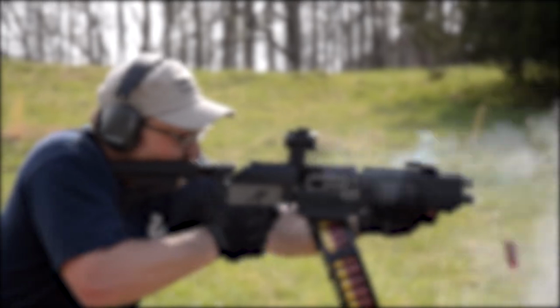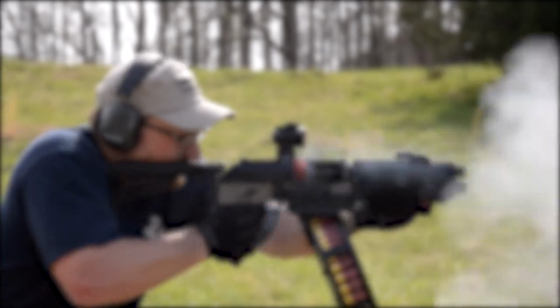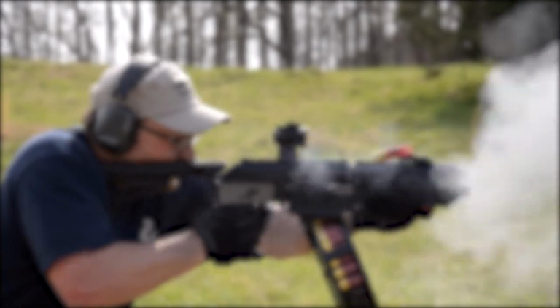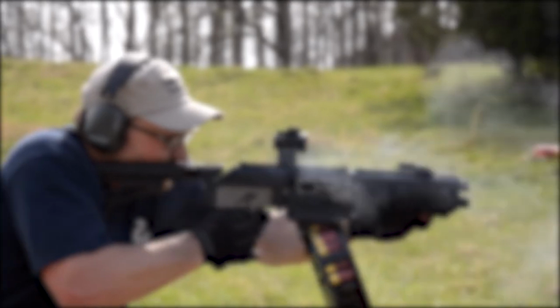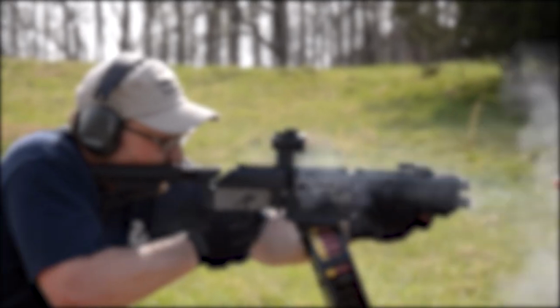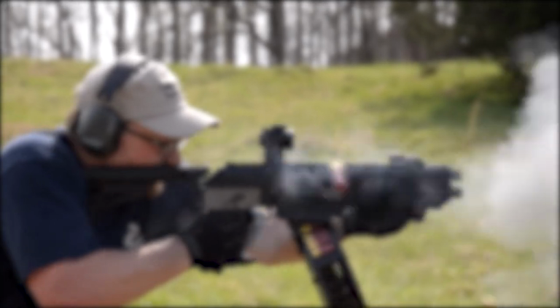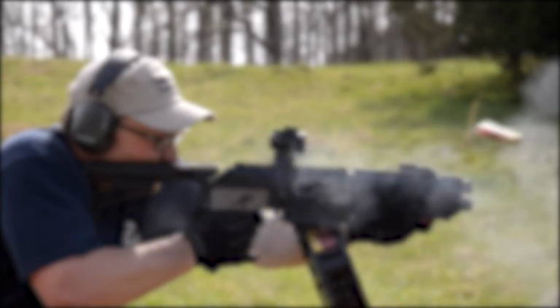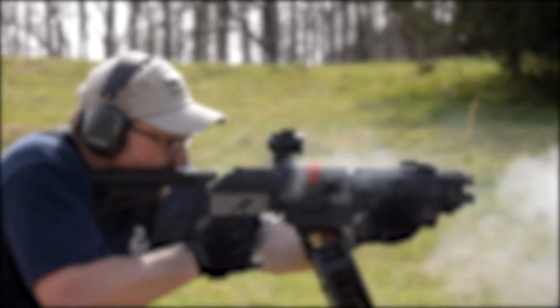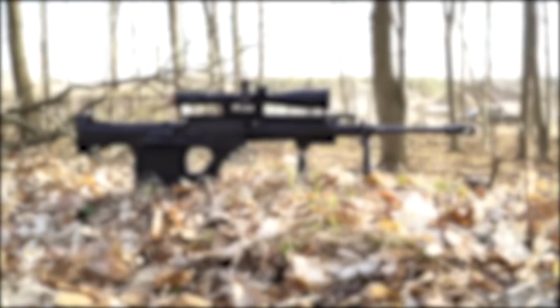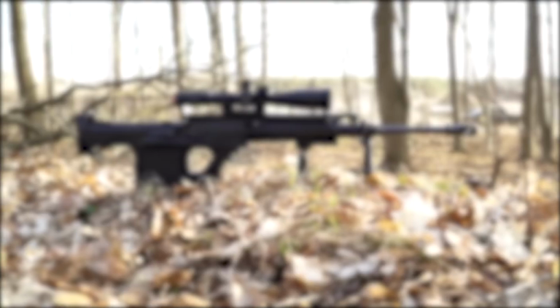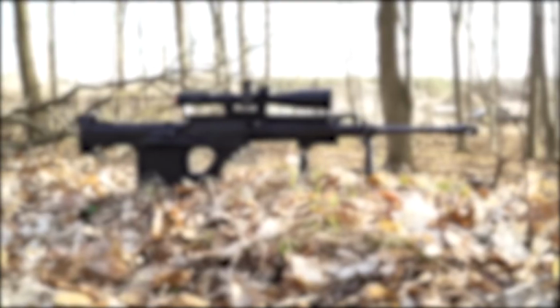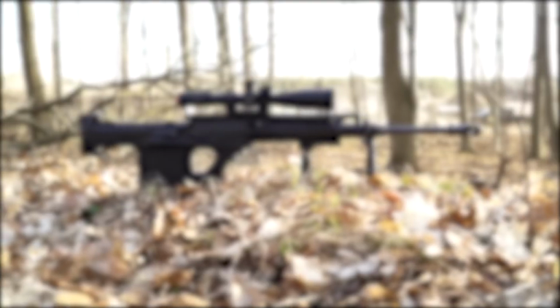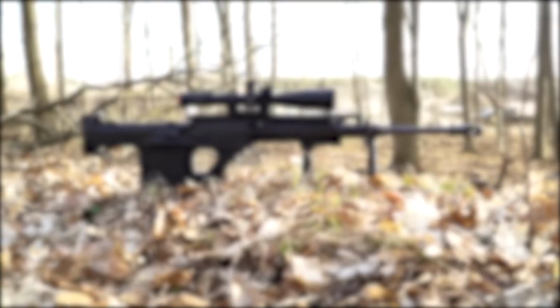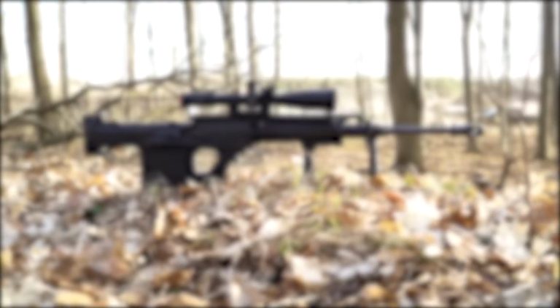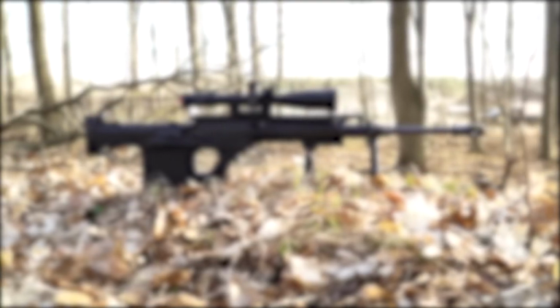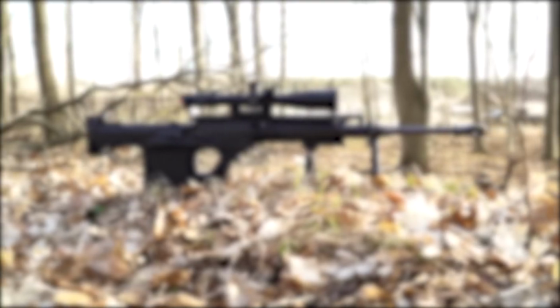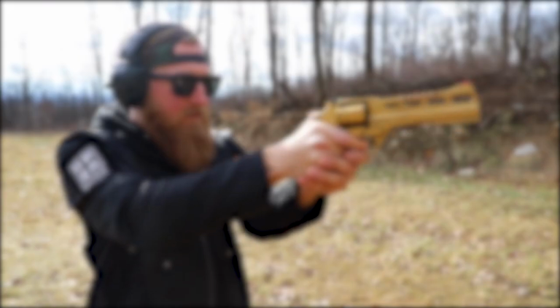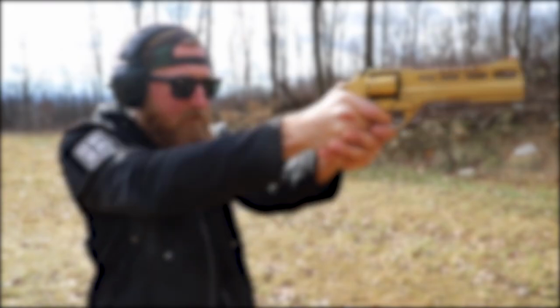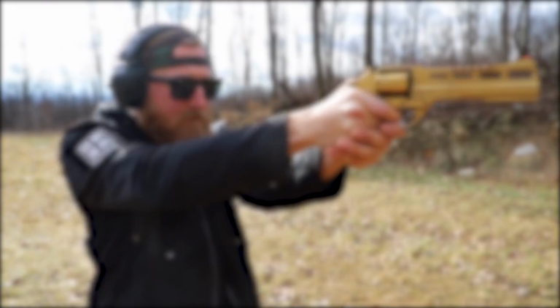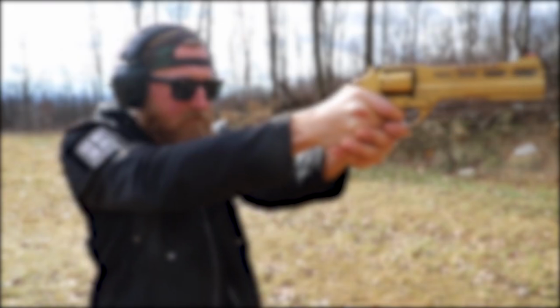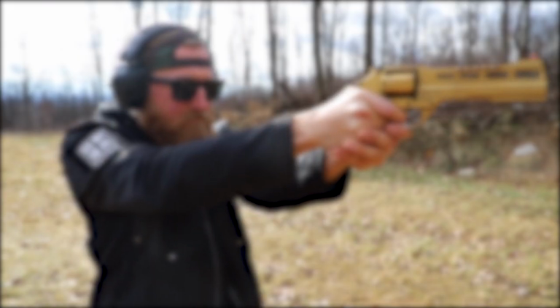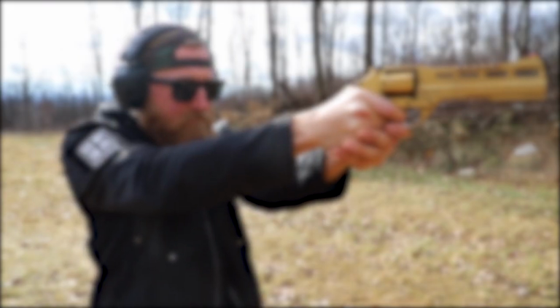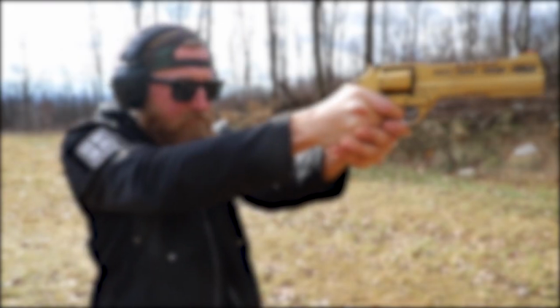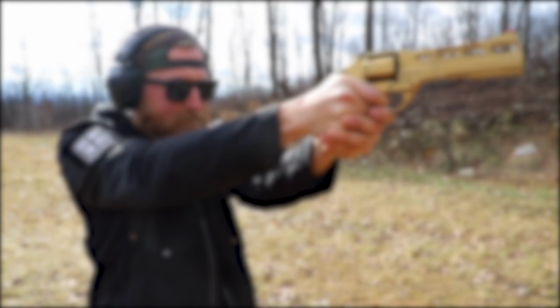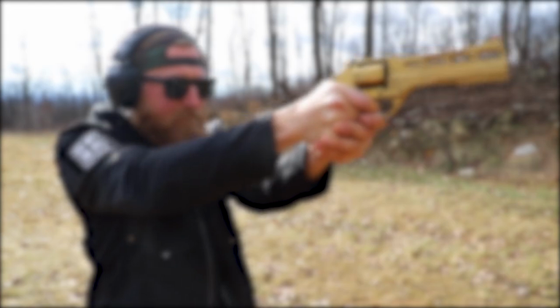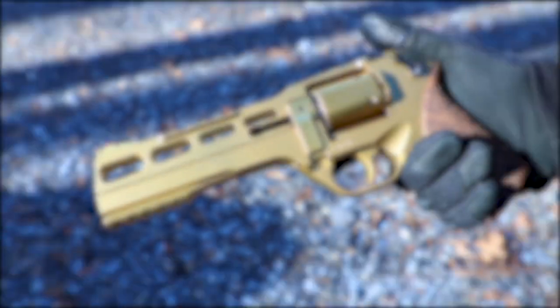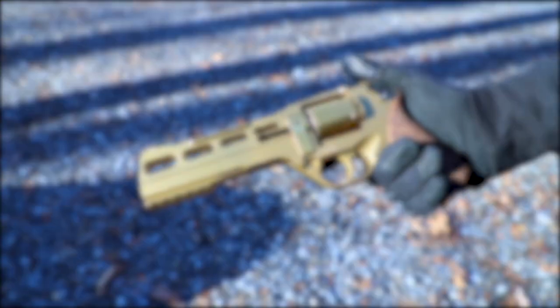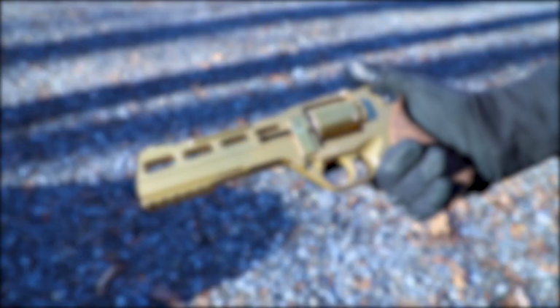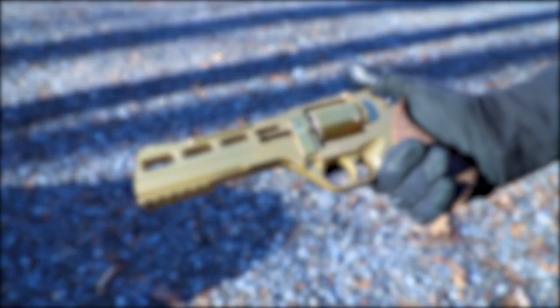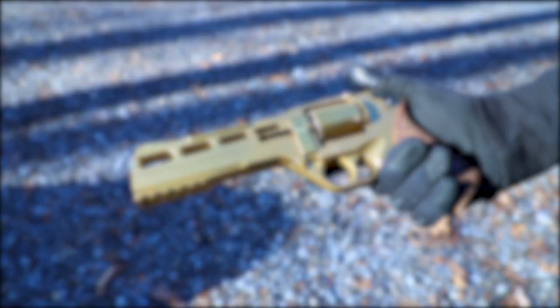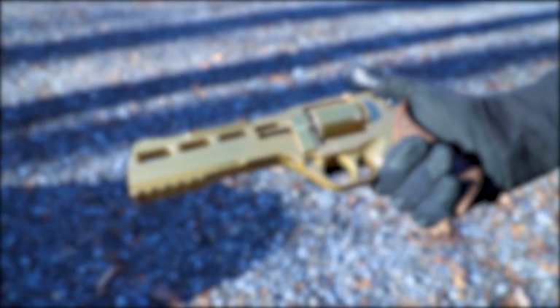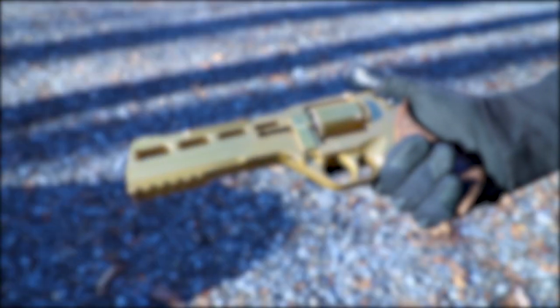Comment down below which of these guns impressed you the most. Make sure to subscribe to TechJoint. See you in the next one.